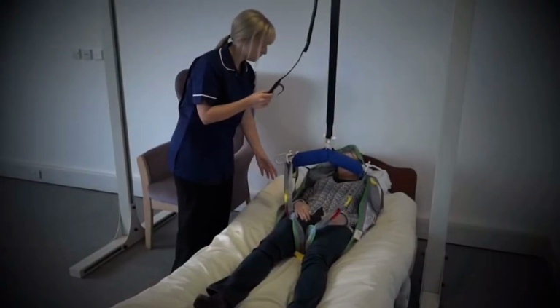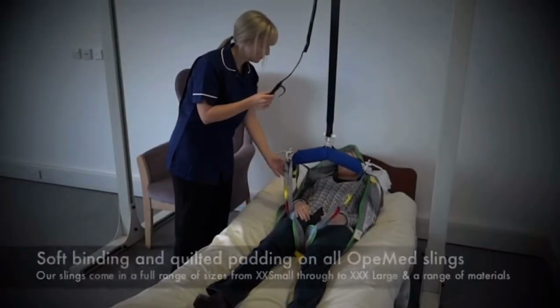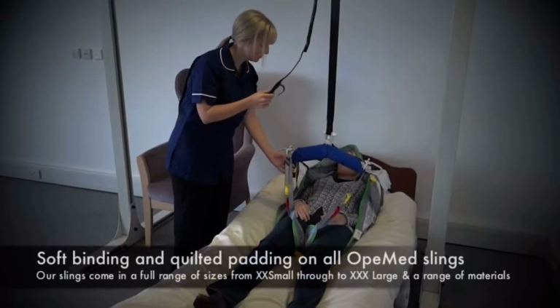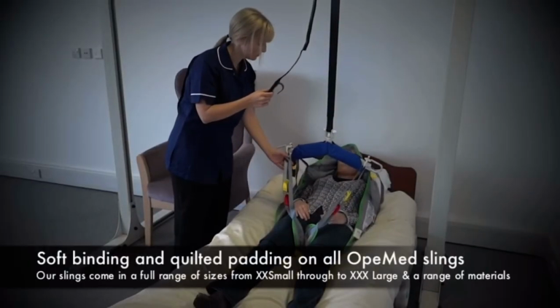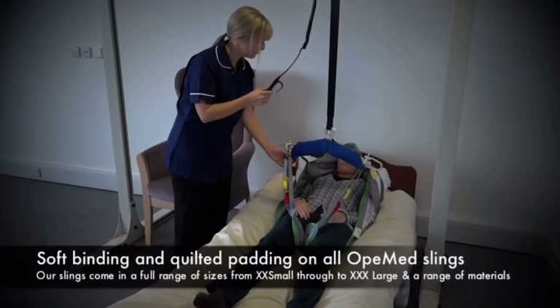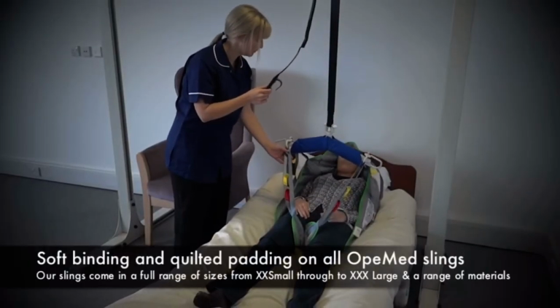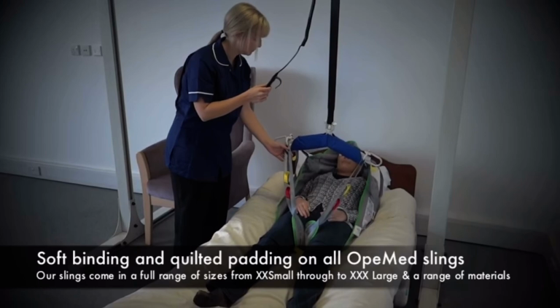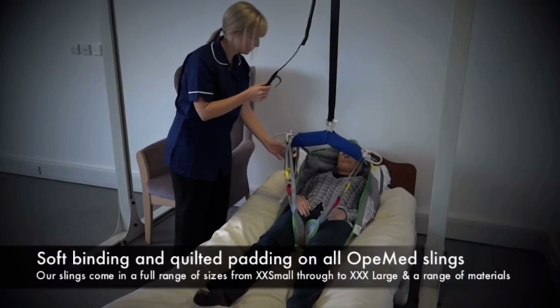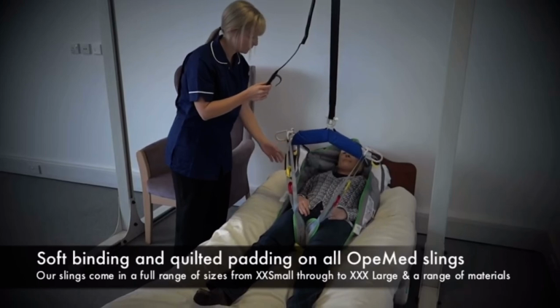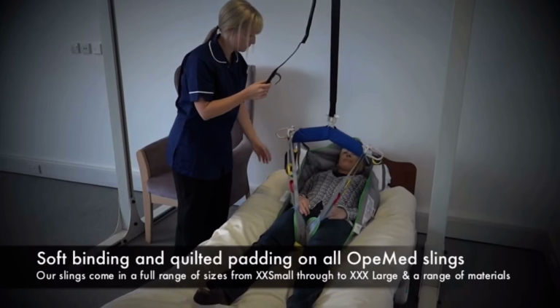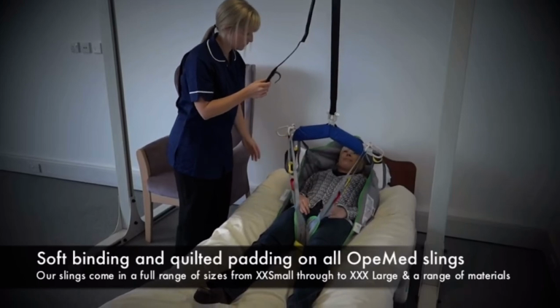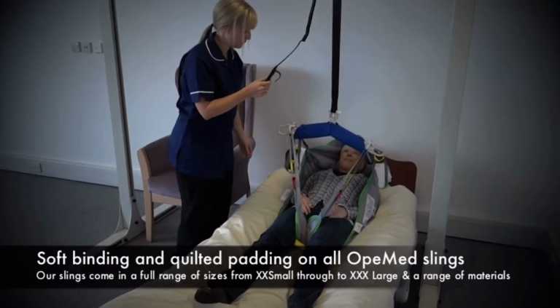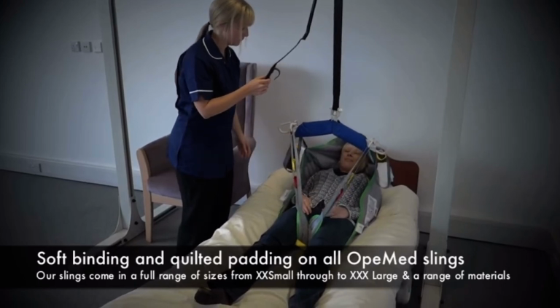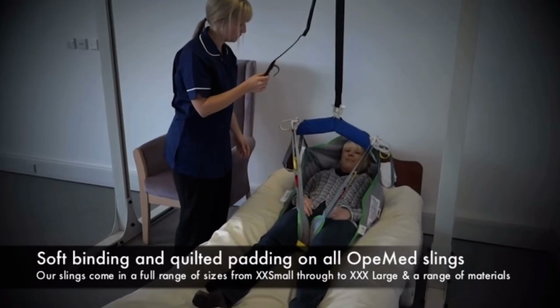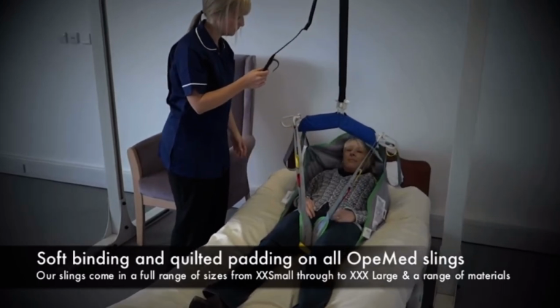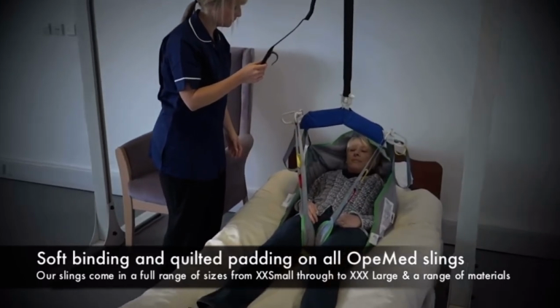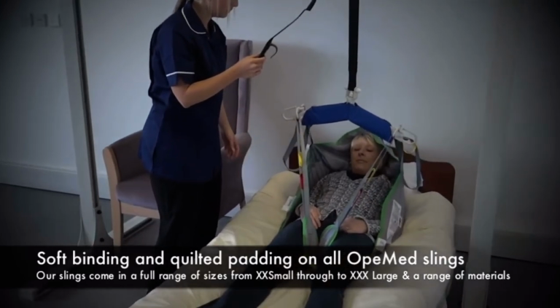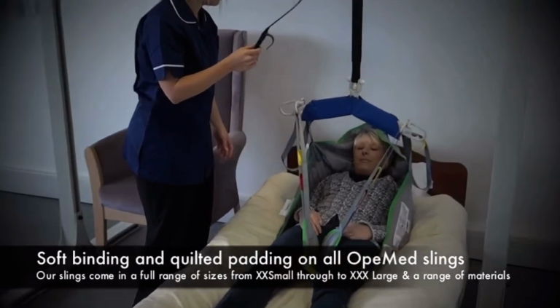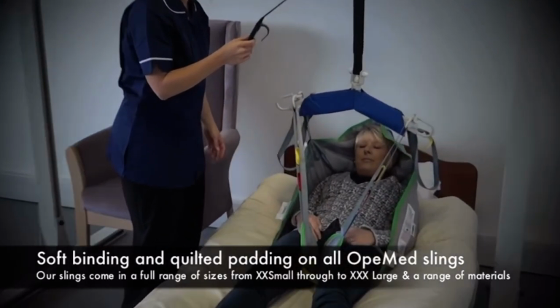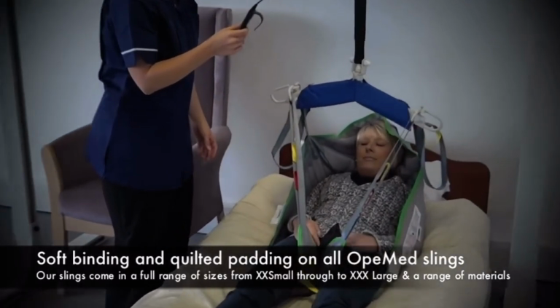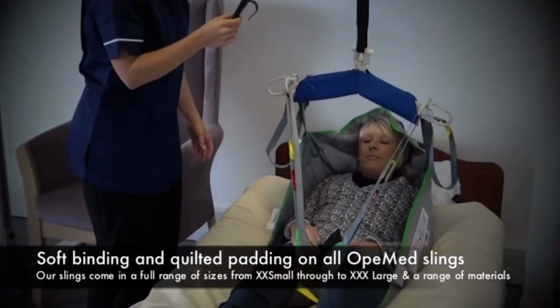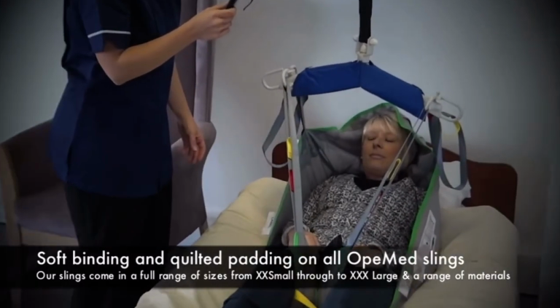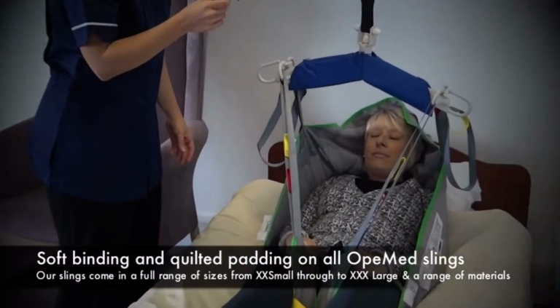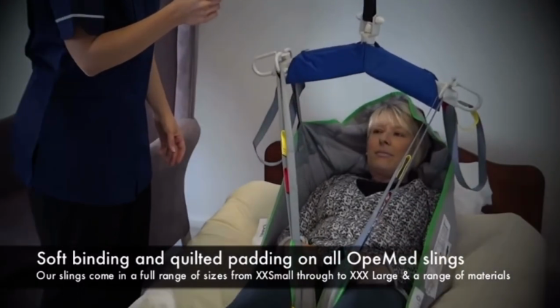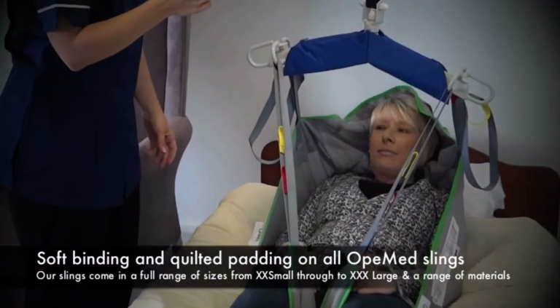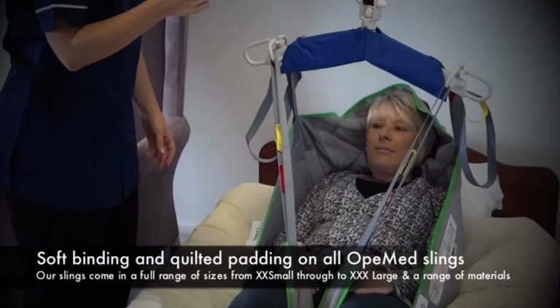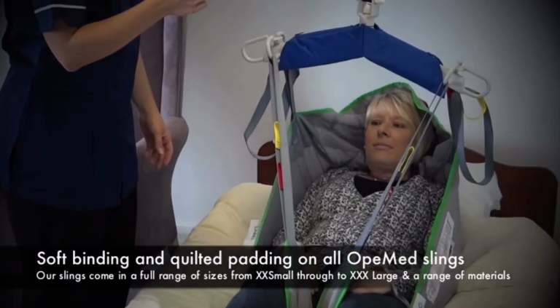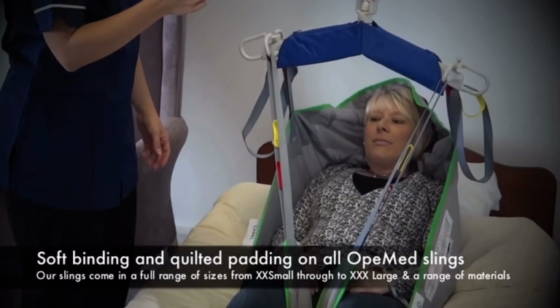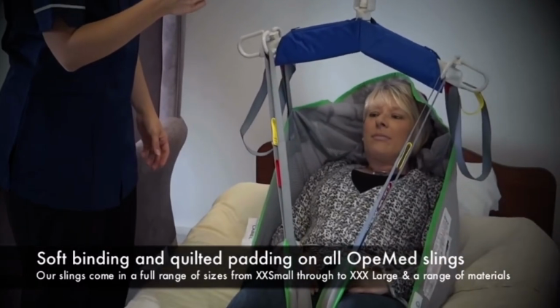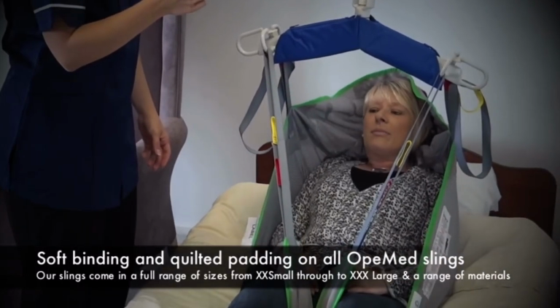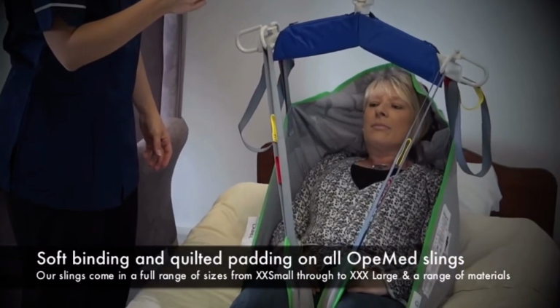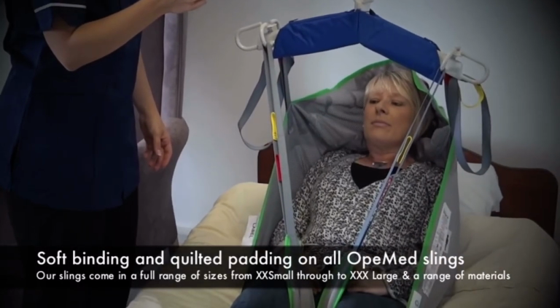The client is then hoisted up from the bed and will be transferred into a postural seating chair.